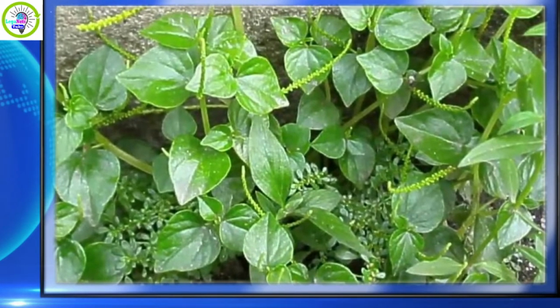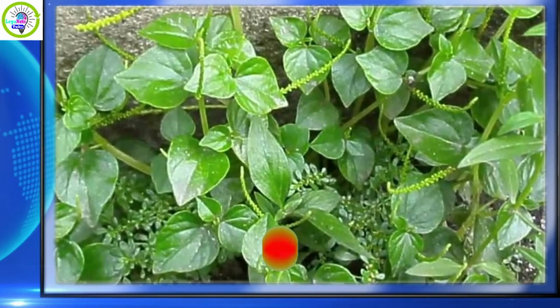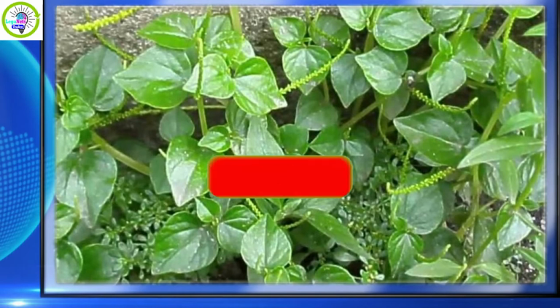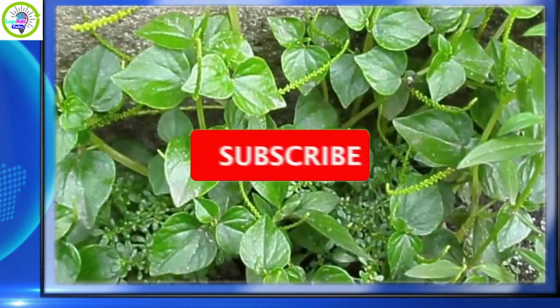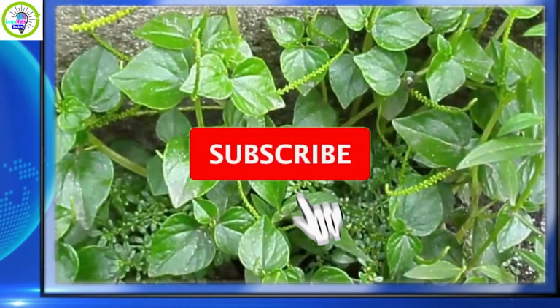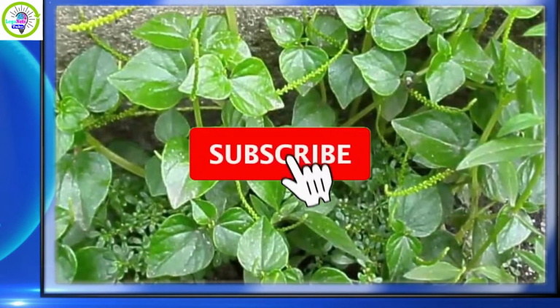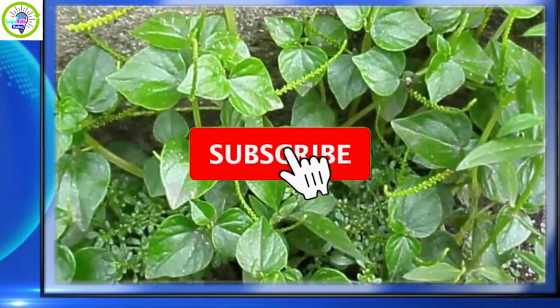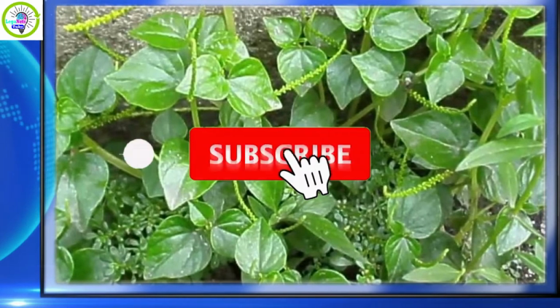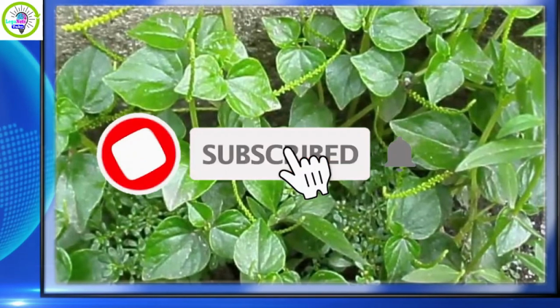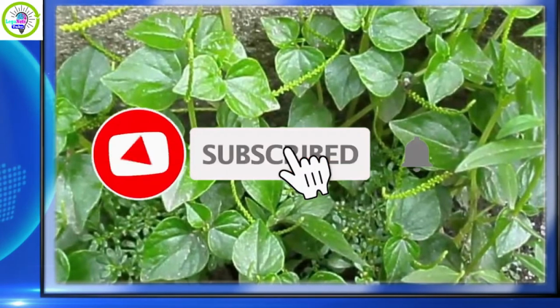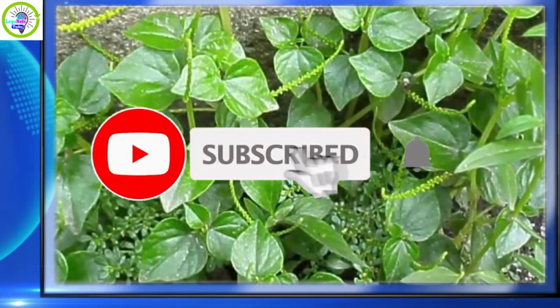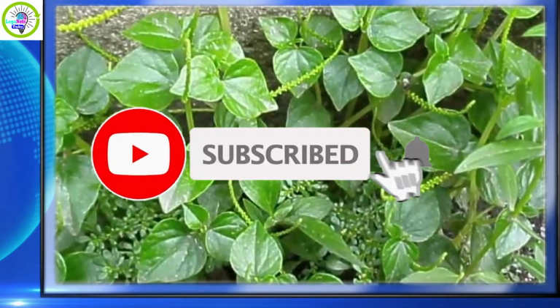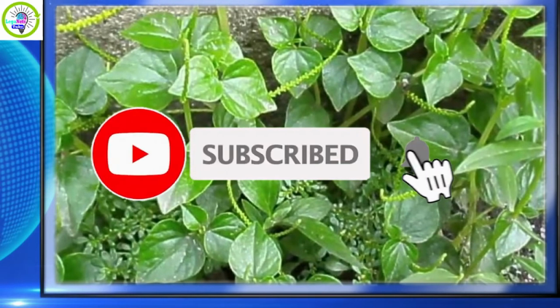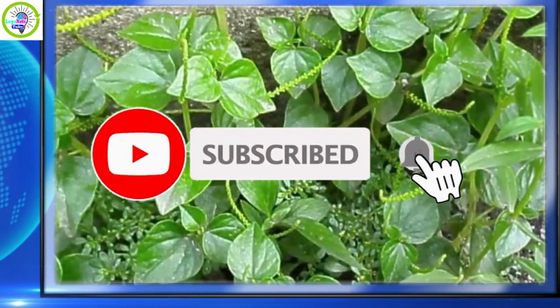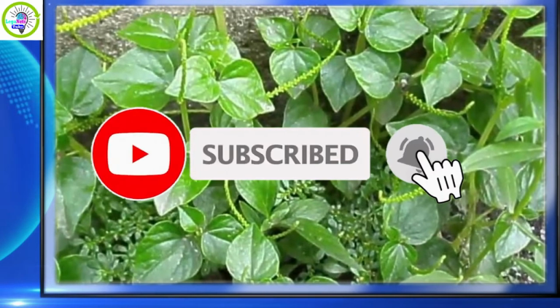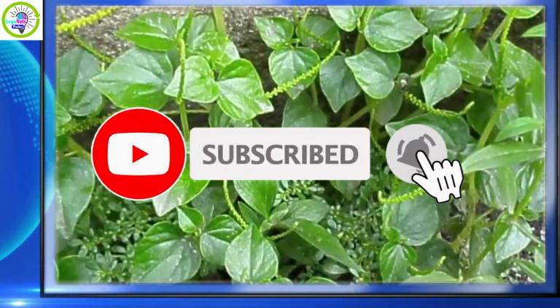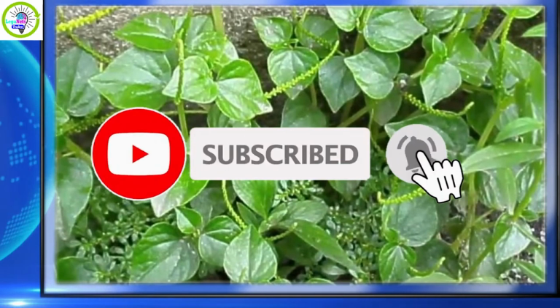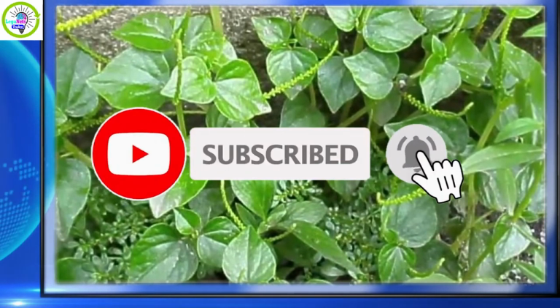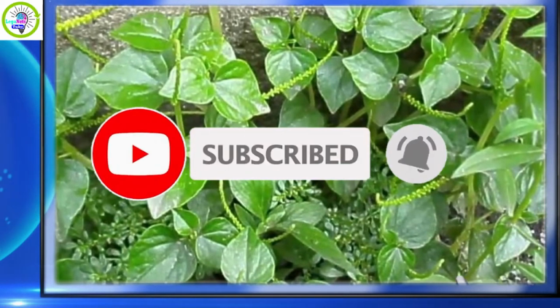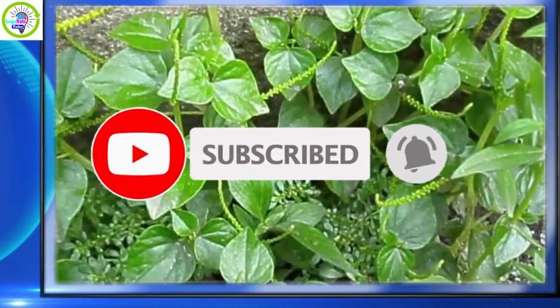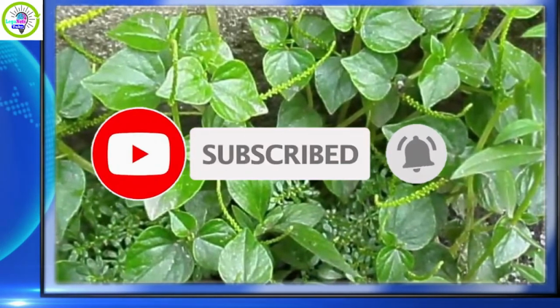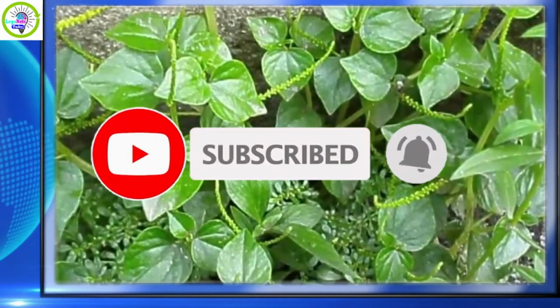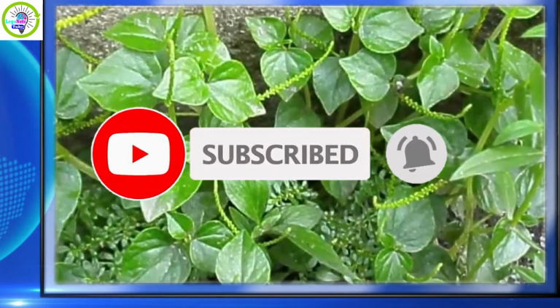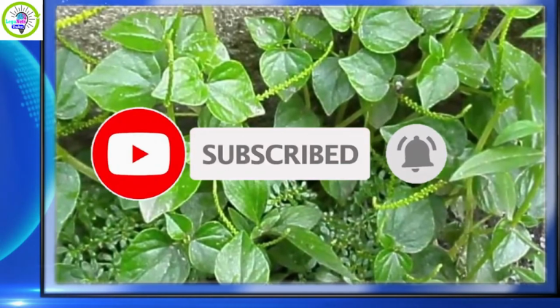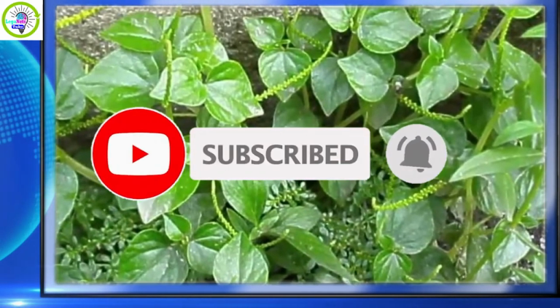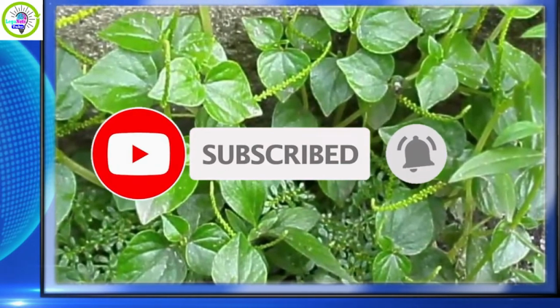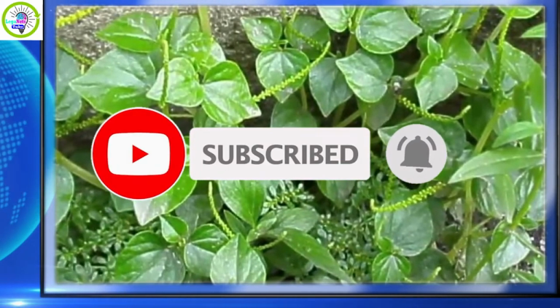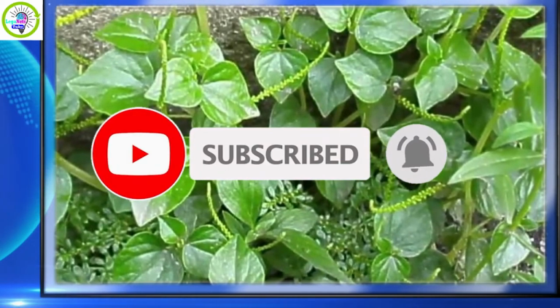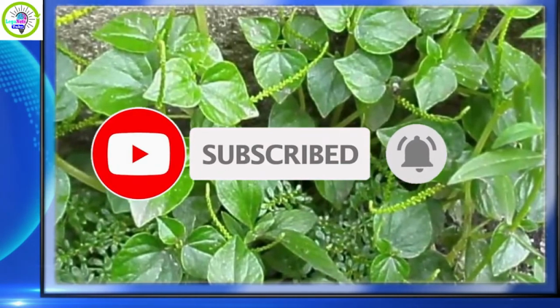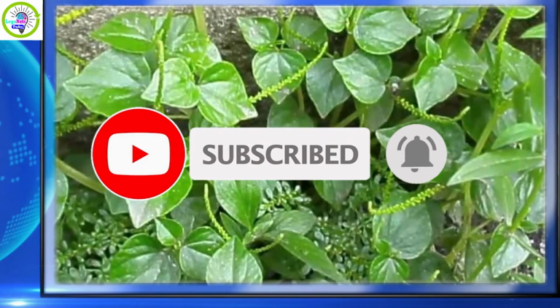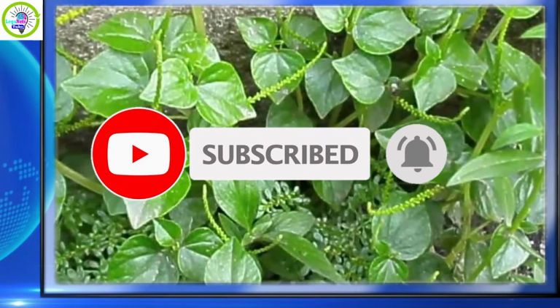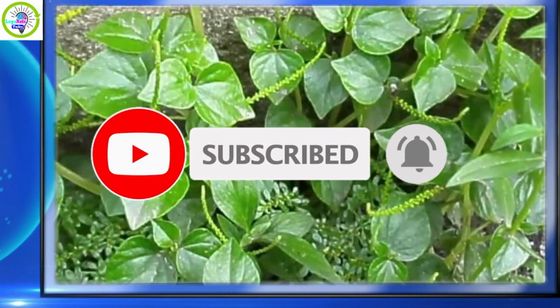If you are new to this channel, don't forget to like, share, subscribe, and hit the notification bell to be updated on new videos.